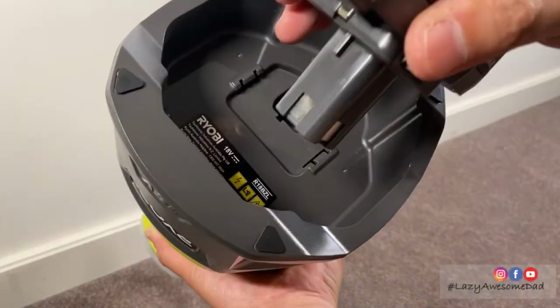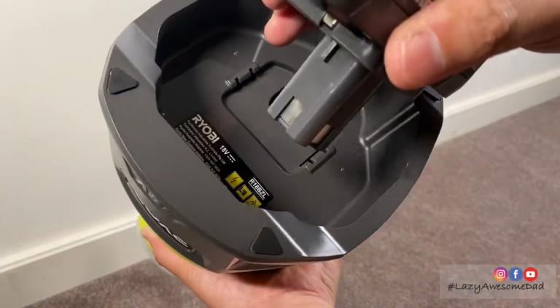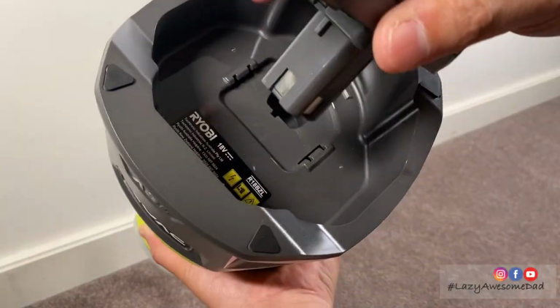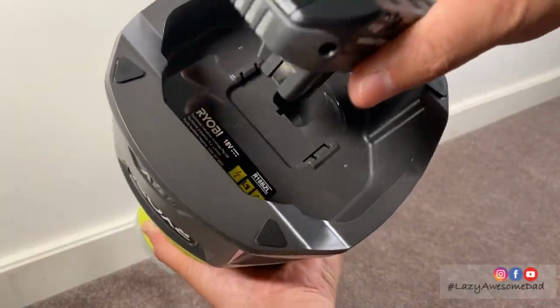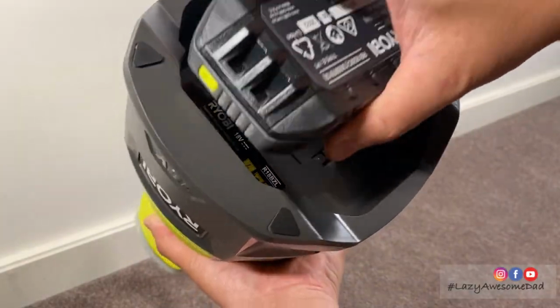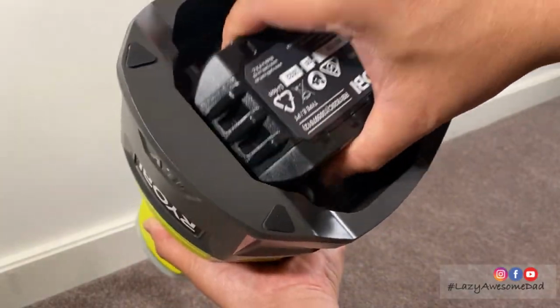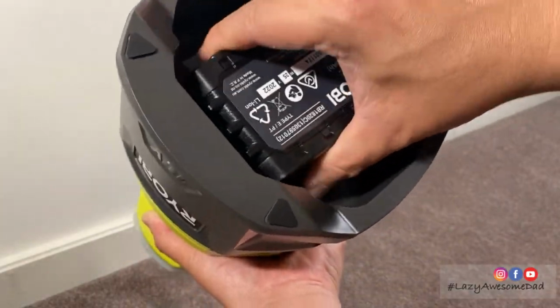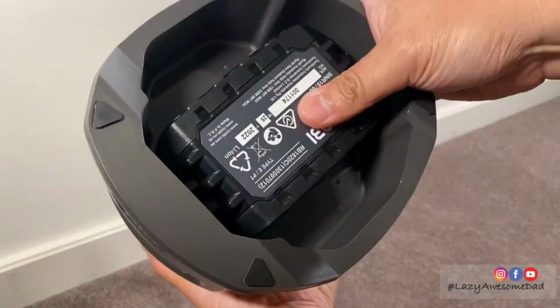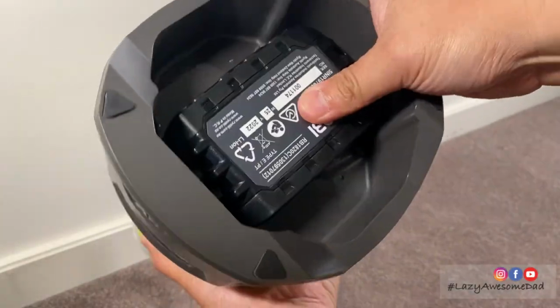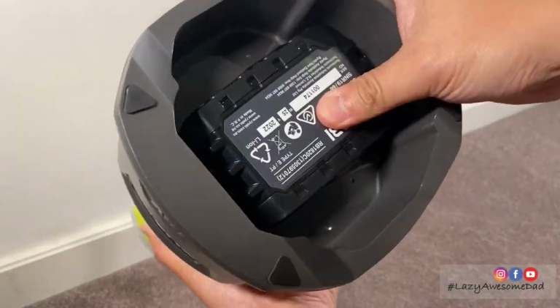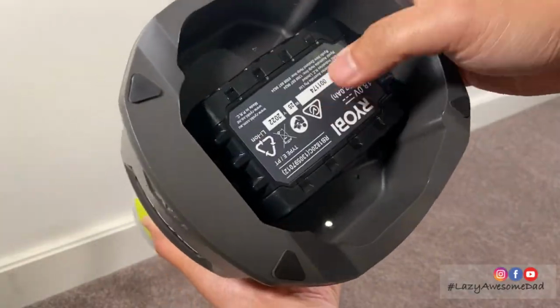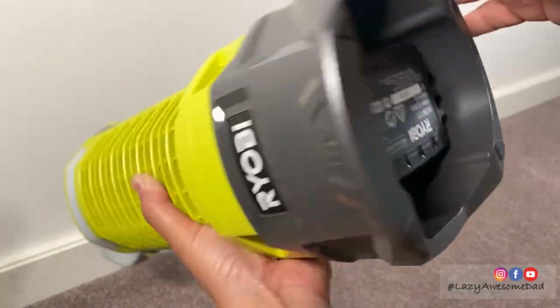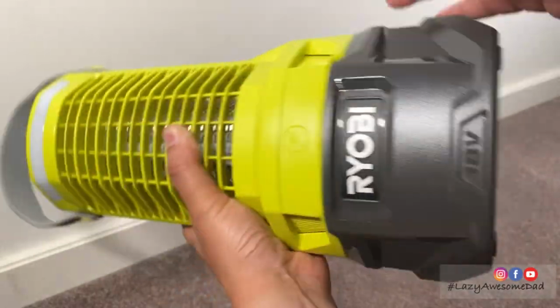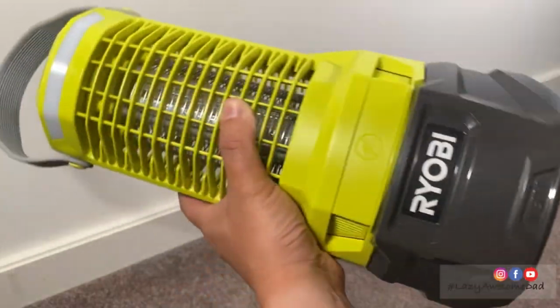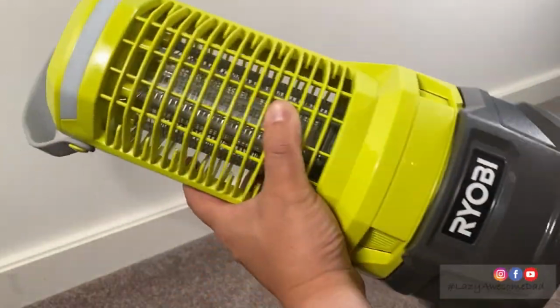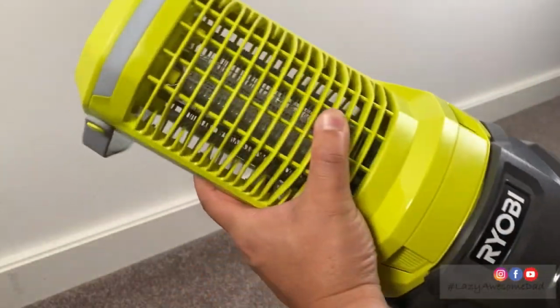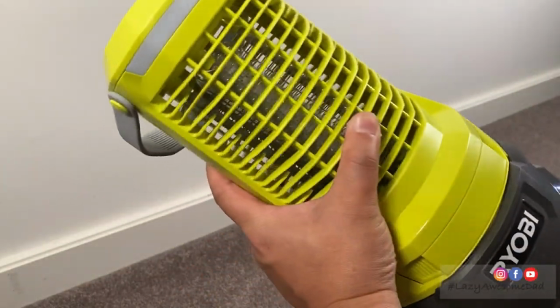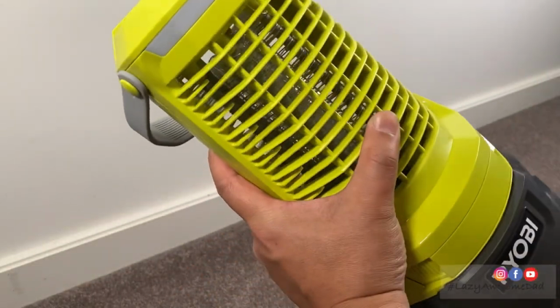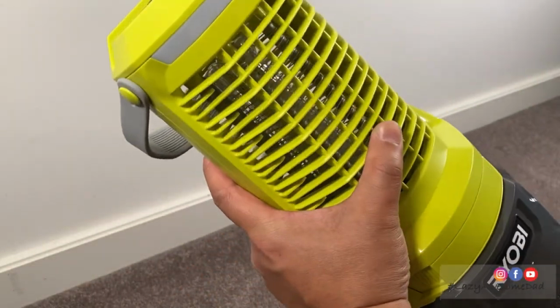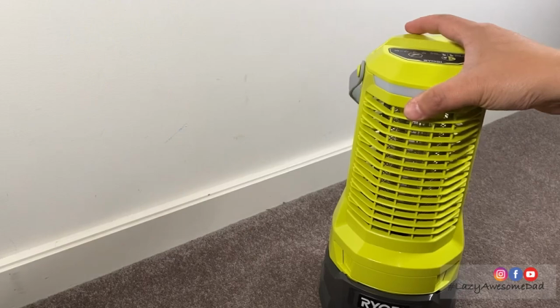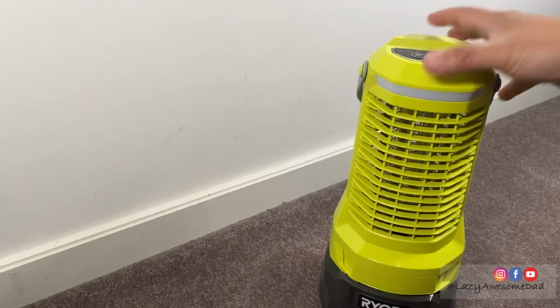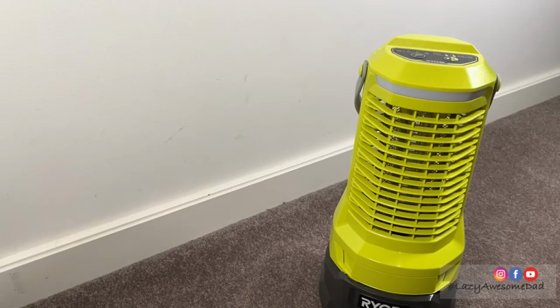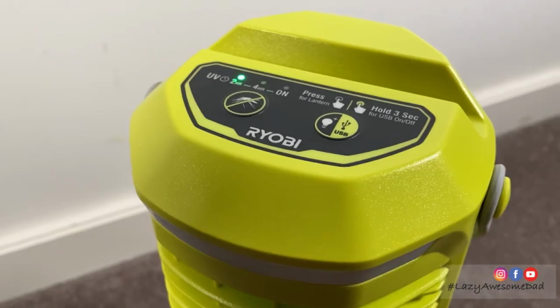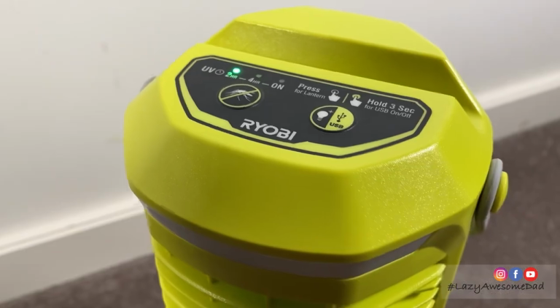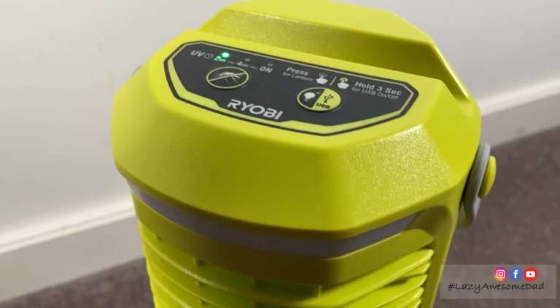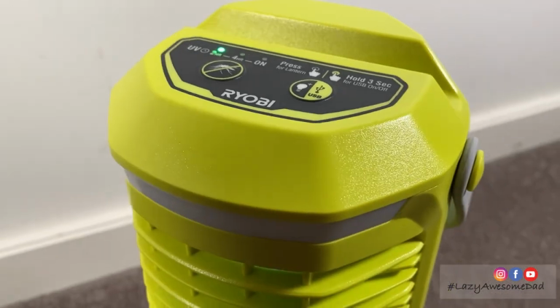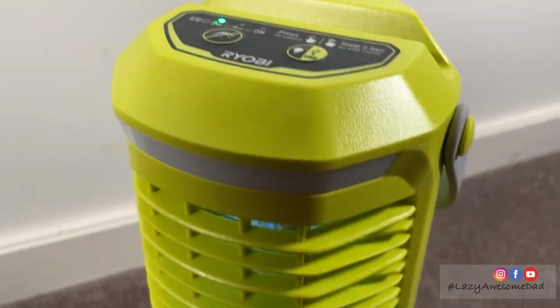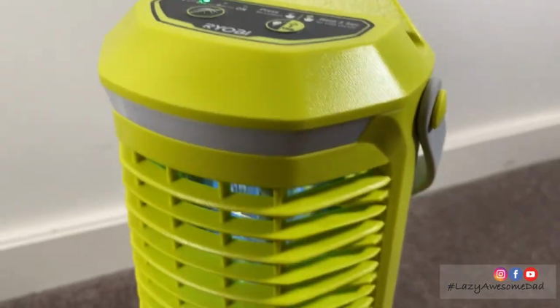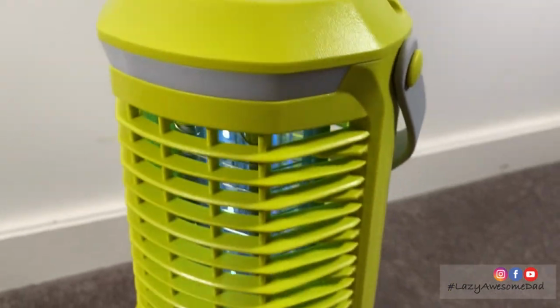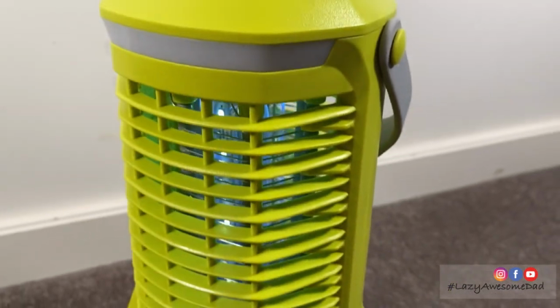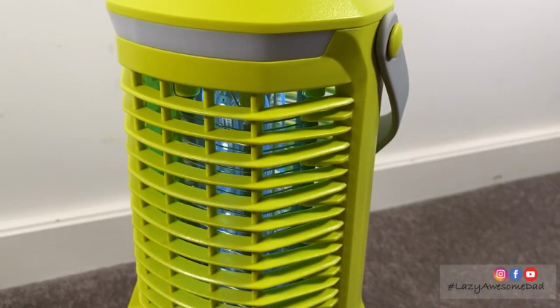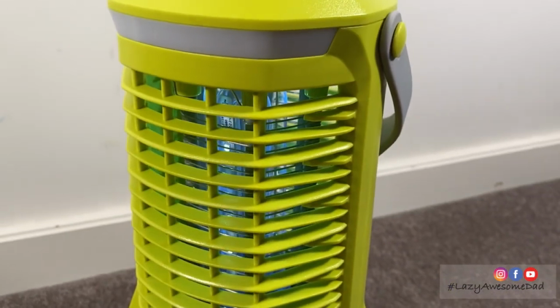Insert the battery pack and make sure it clicks into place. Press the UV zapper button to turn on the unit.